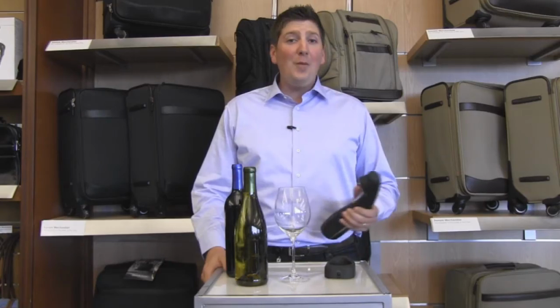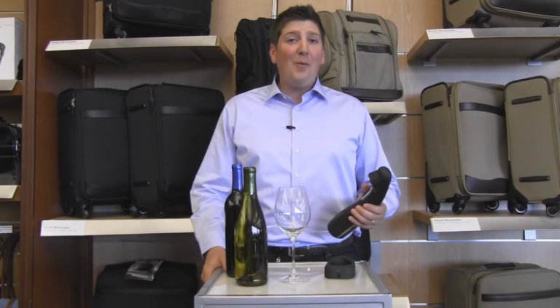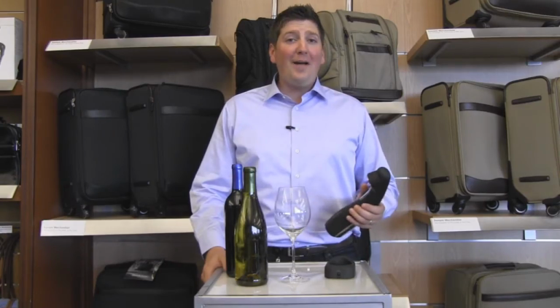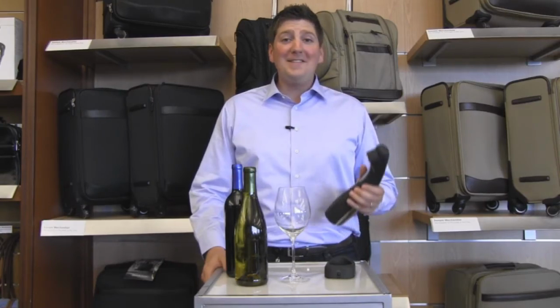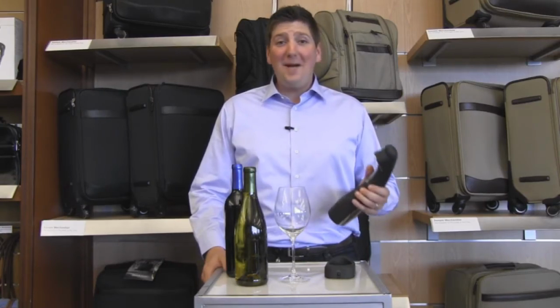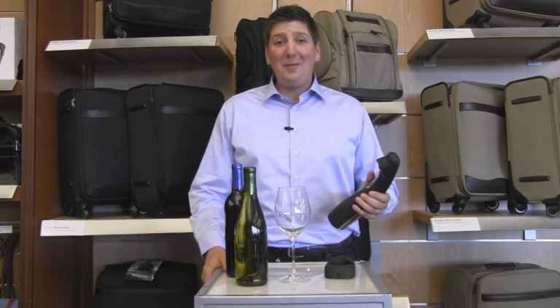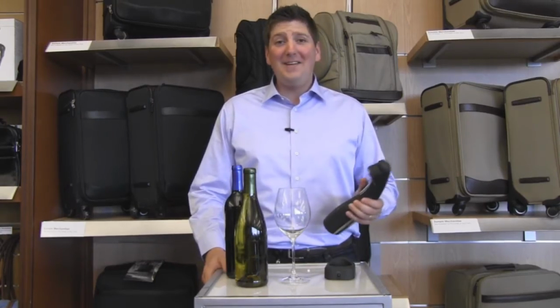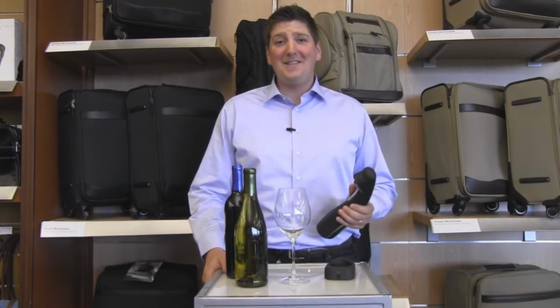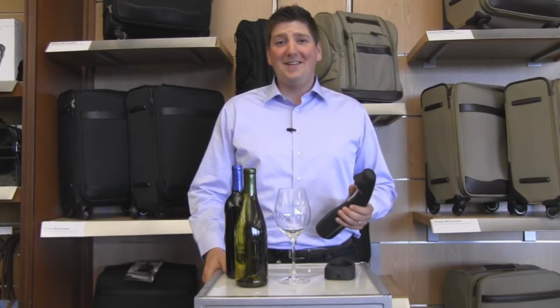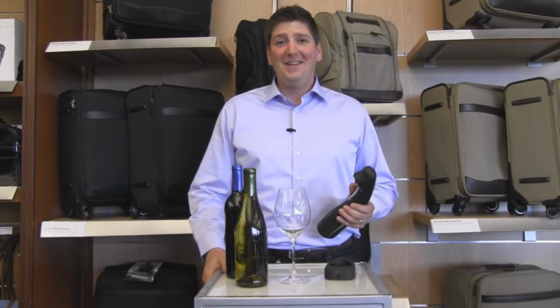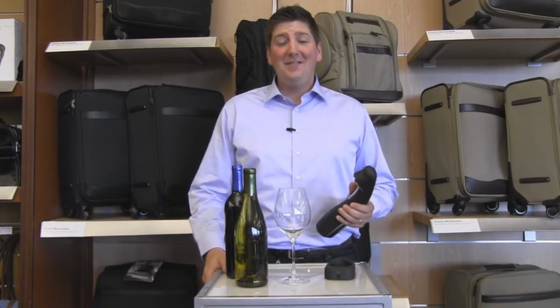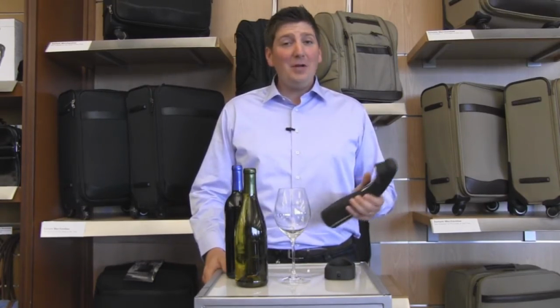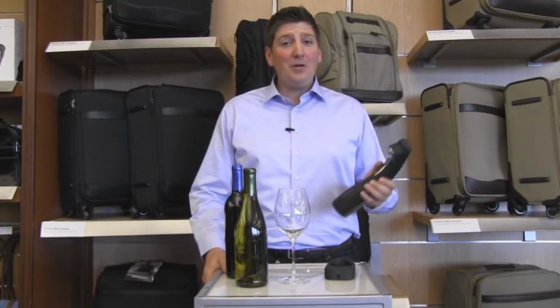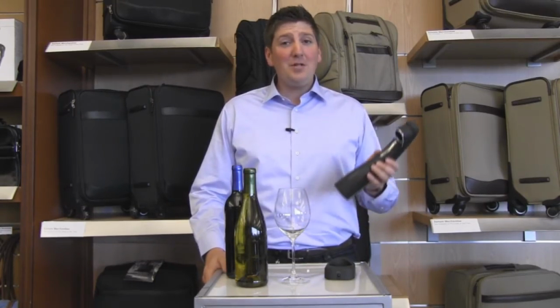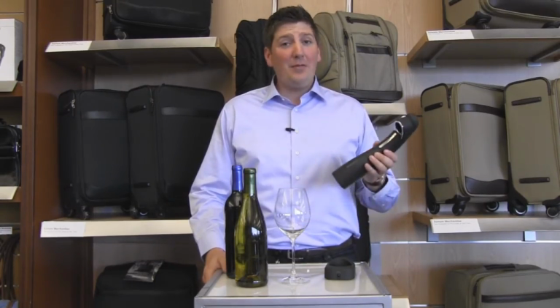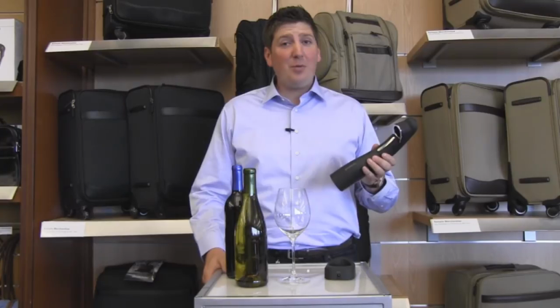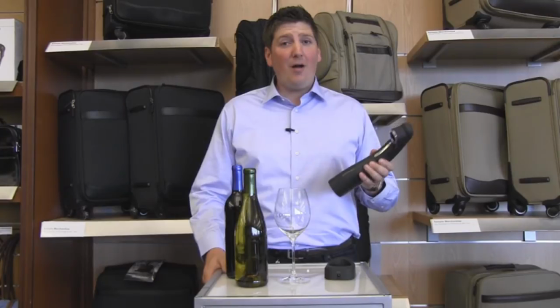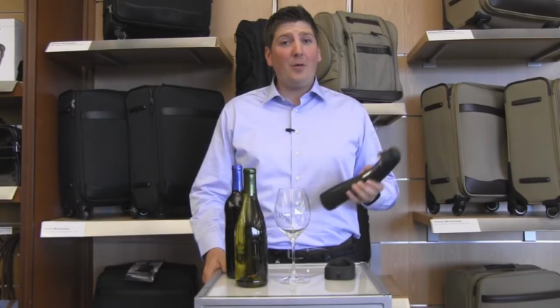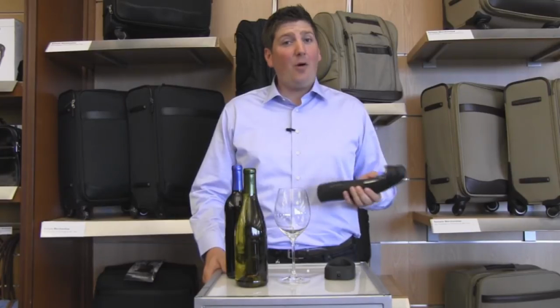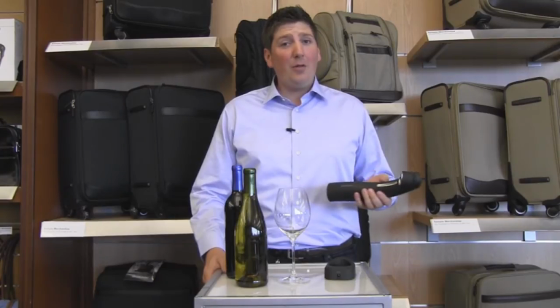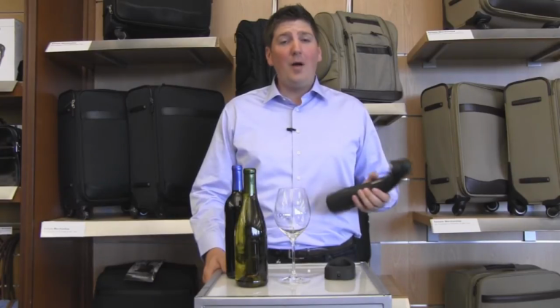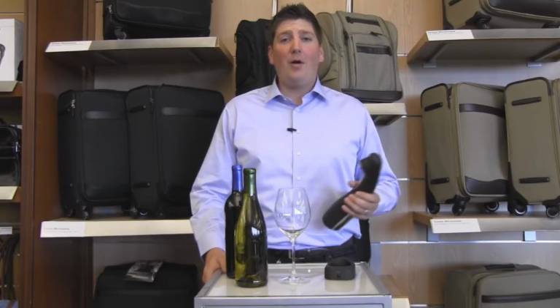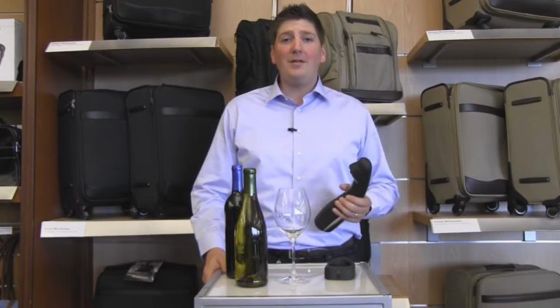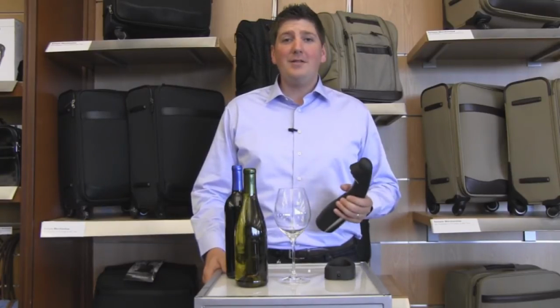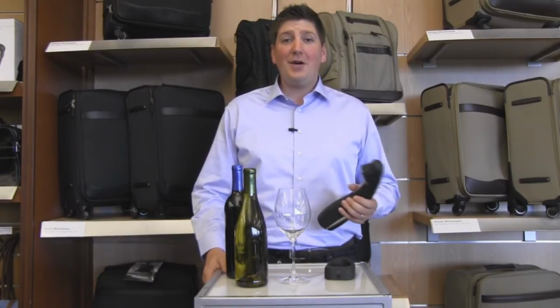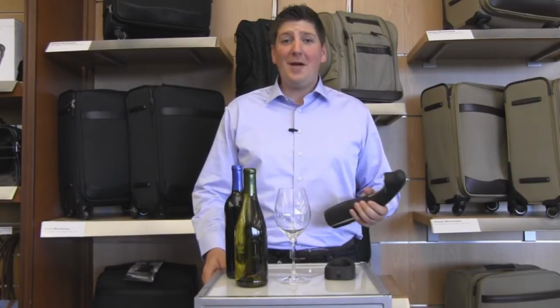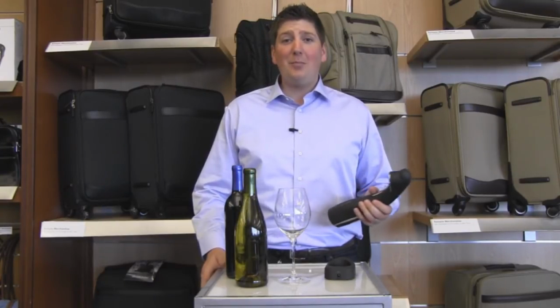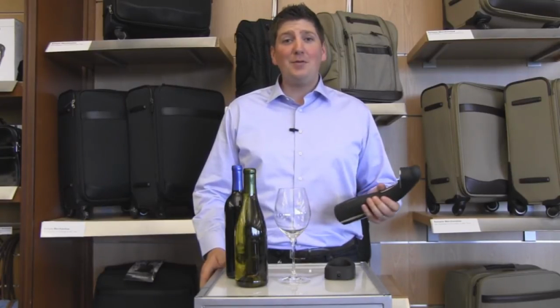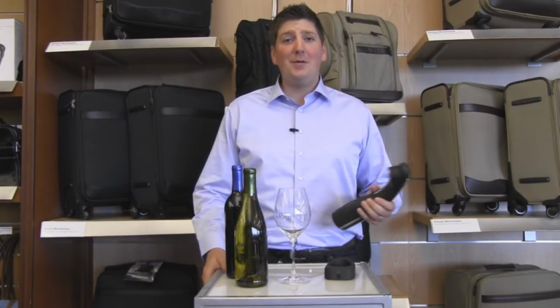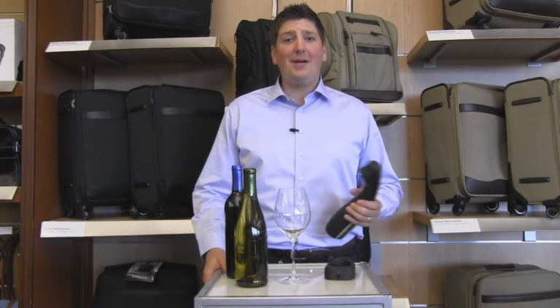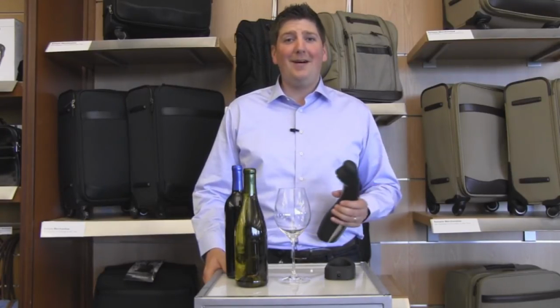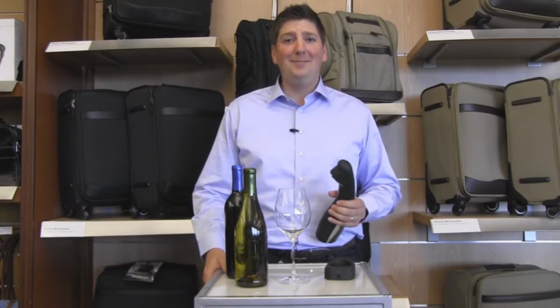Opening wine has never been easier. If you have any questions about this product or other wine products, check us out at Brookstone.com.